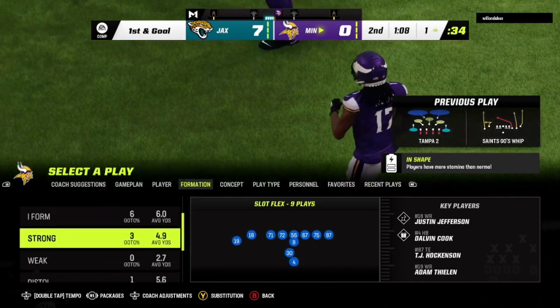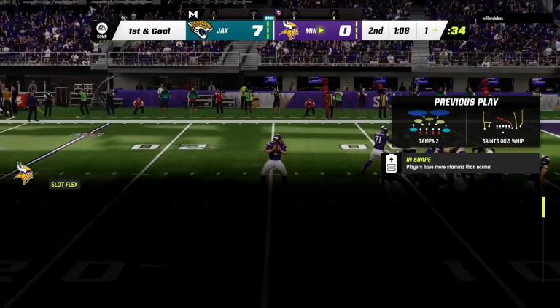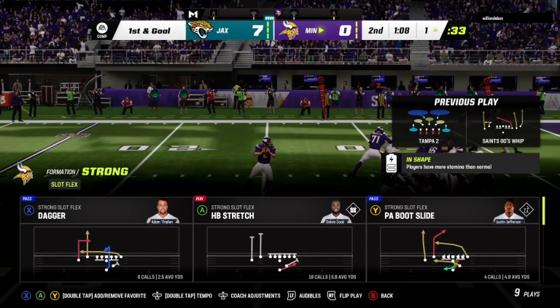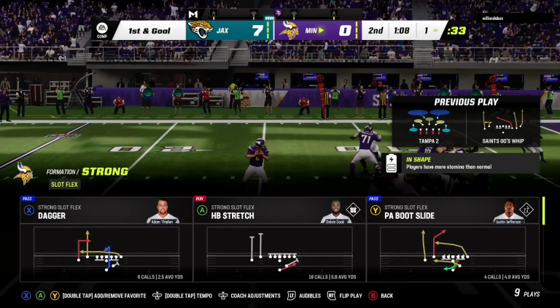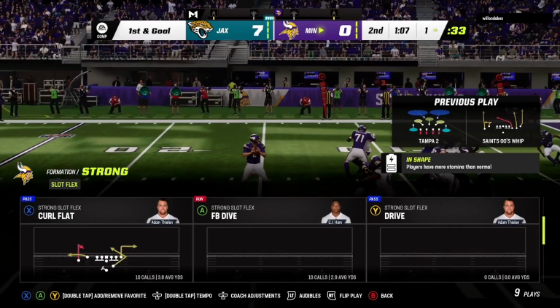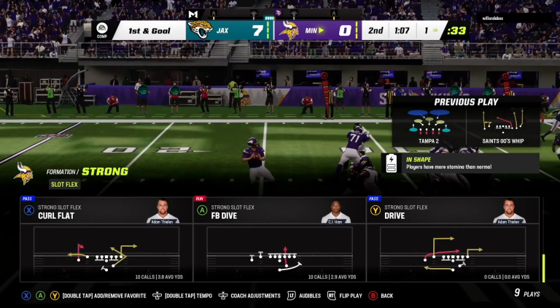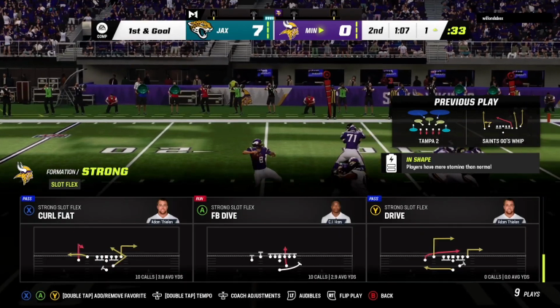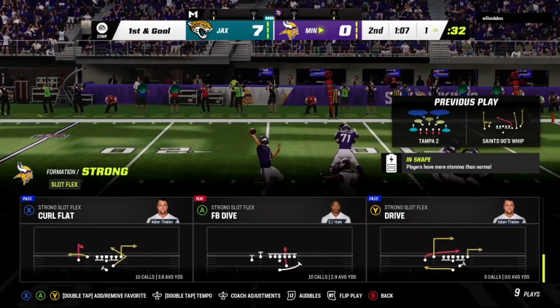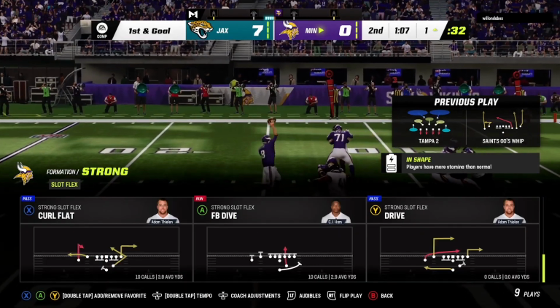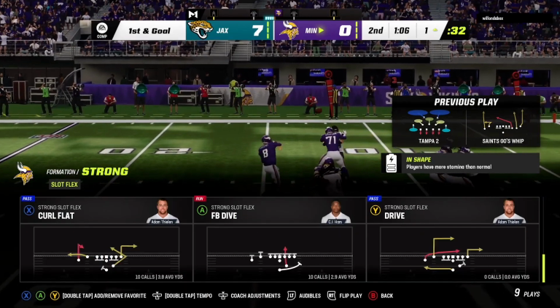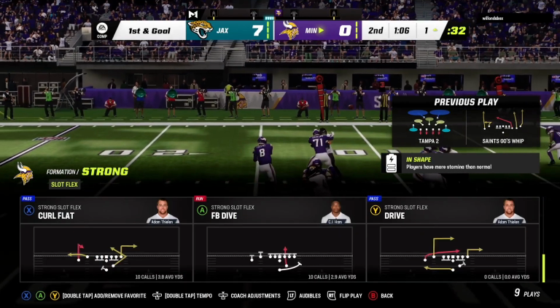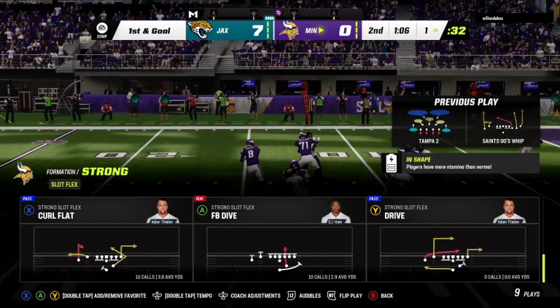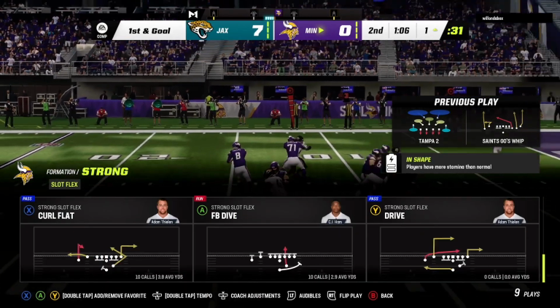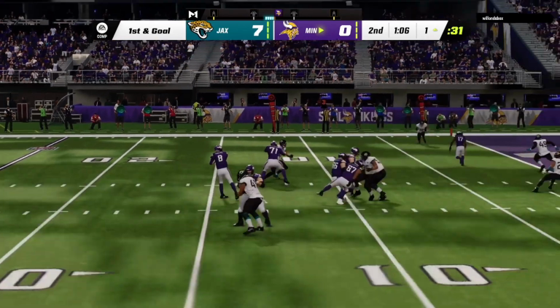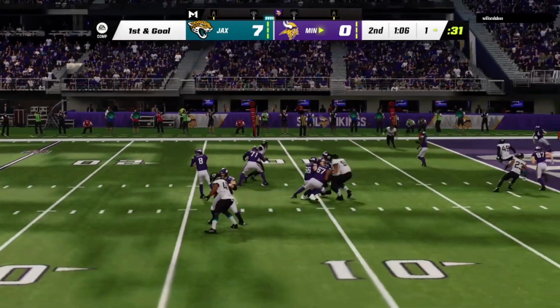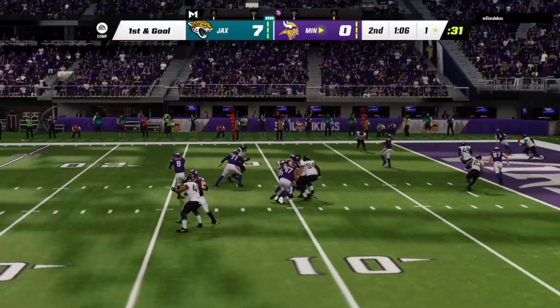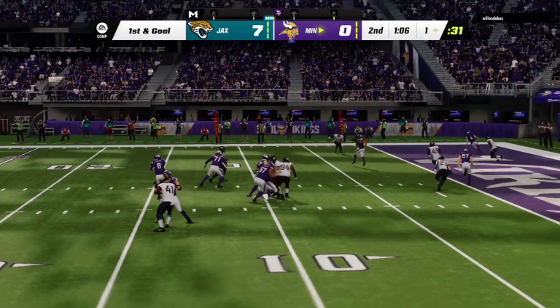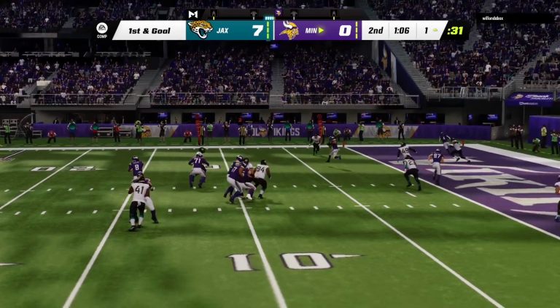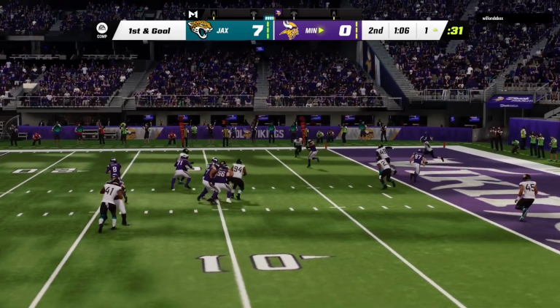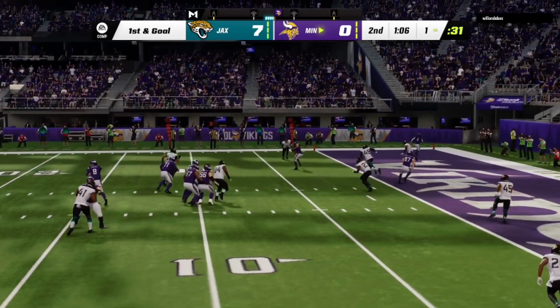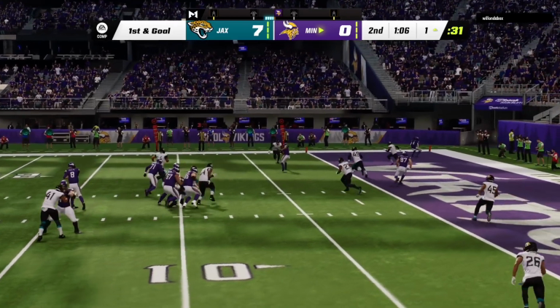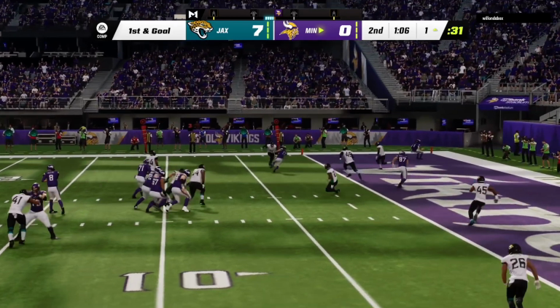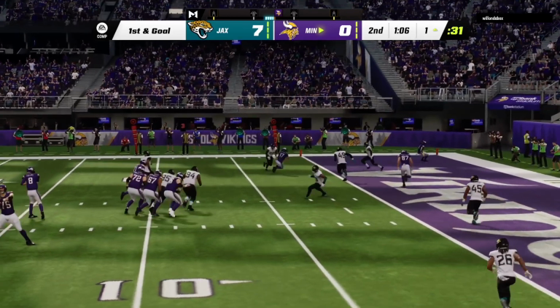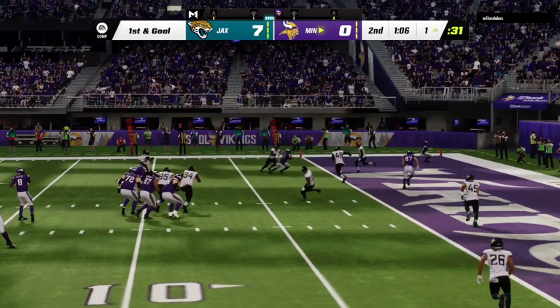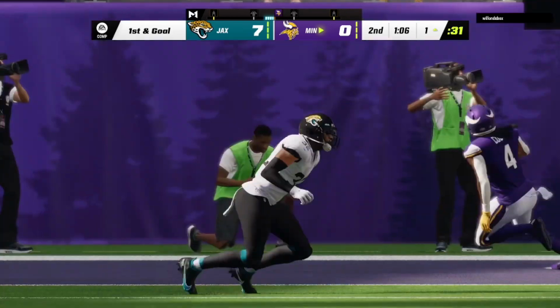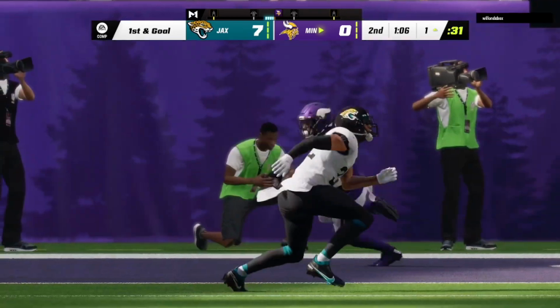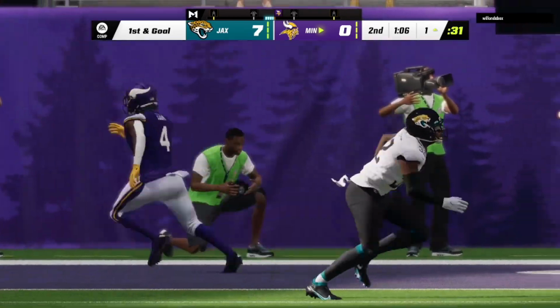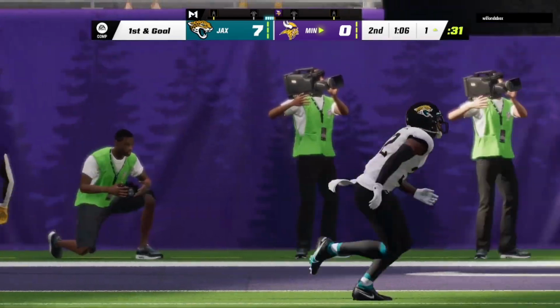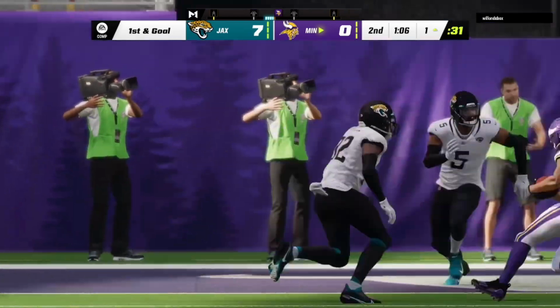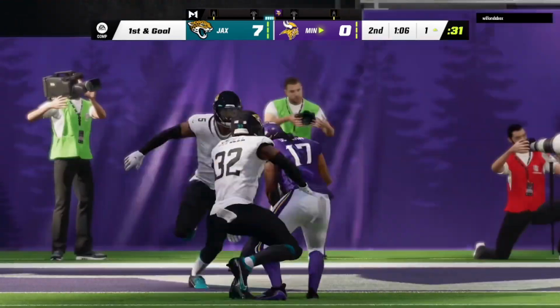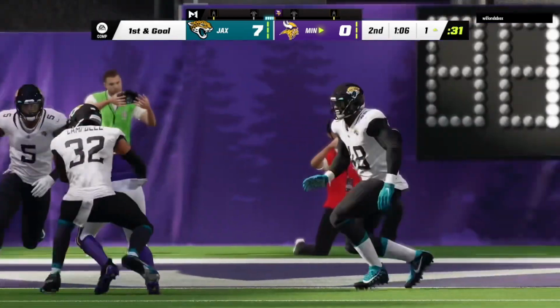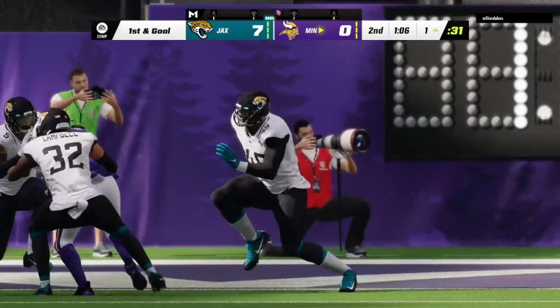Well, they've had a great, impressive drive going here, and that pickup ensures the drive continues.